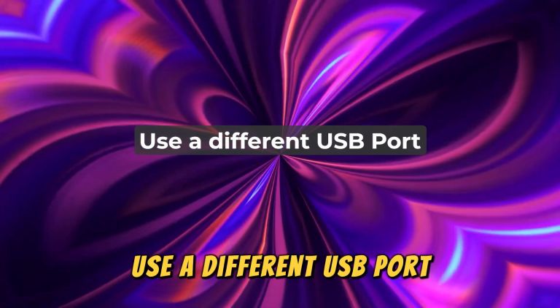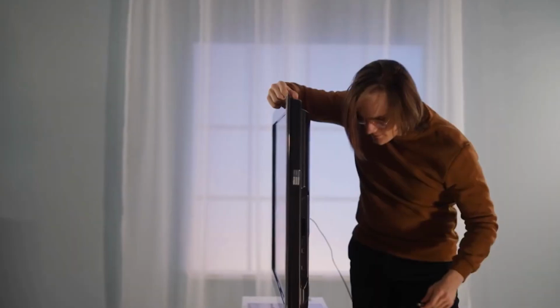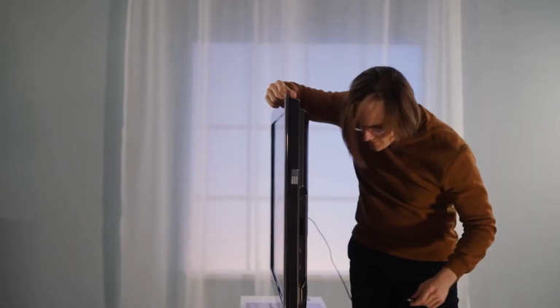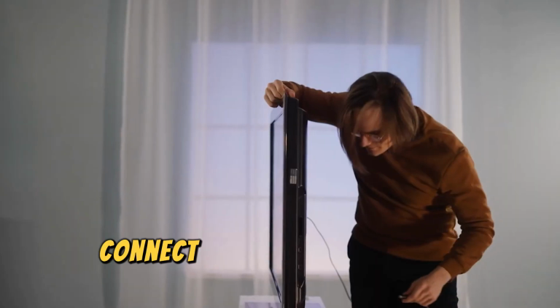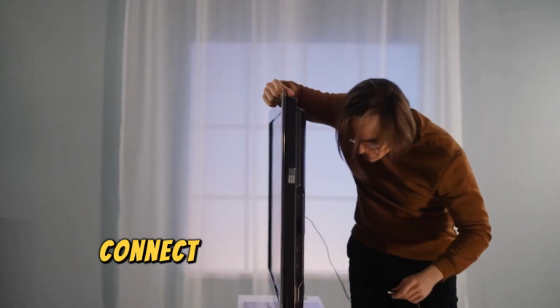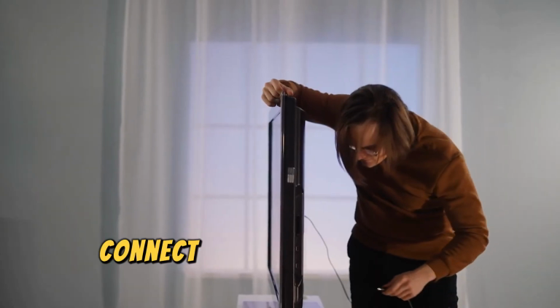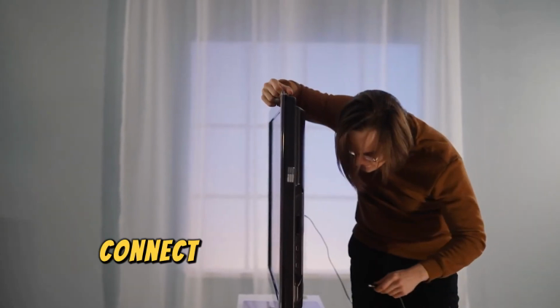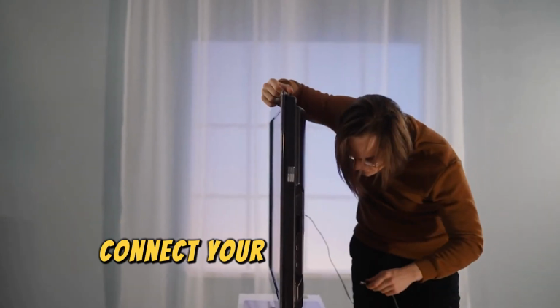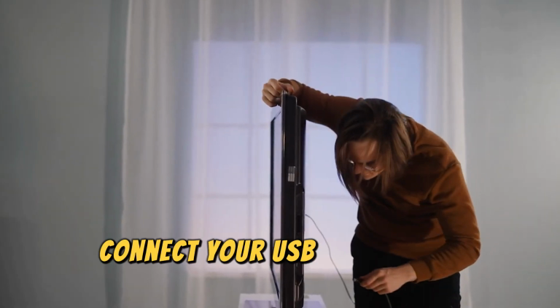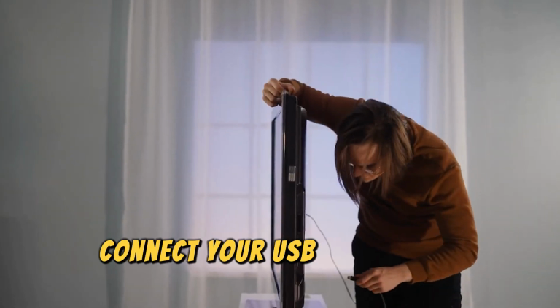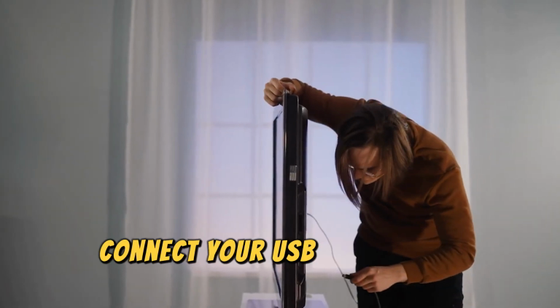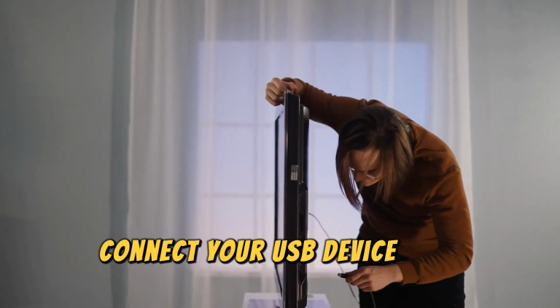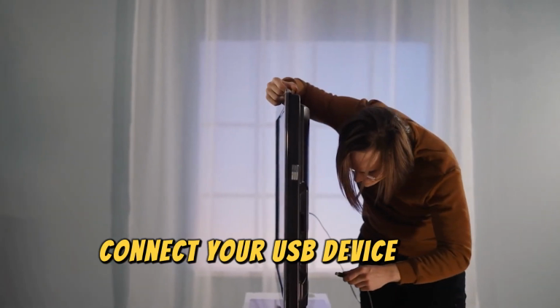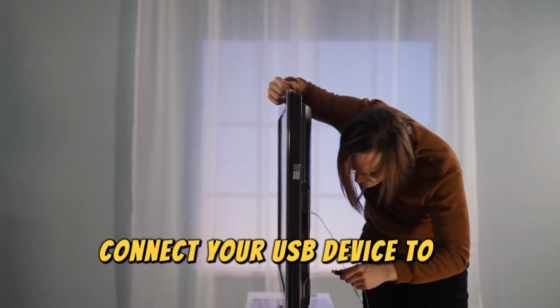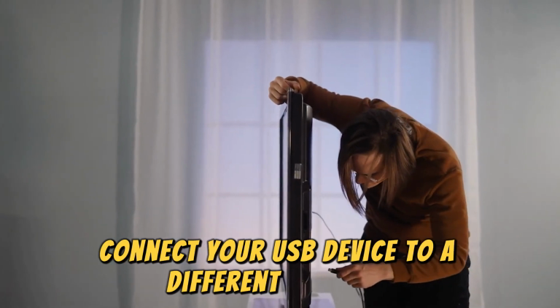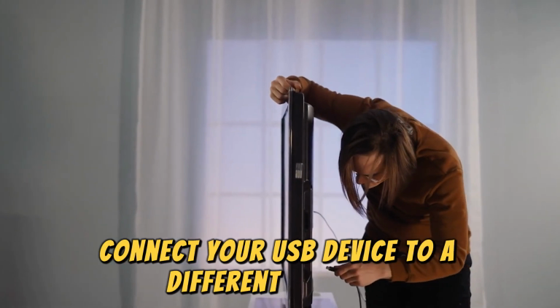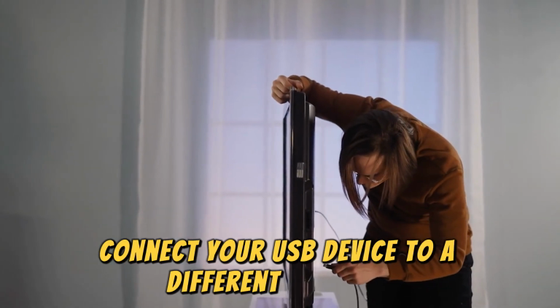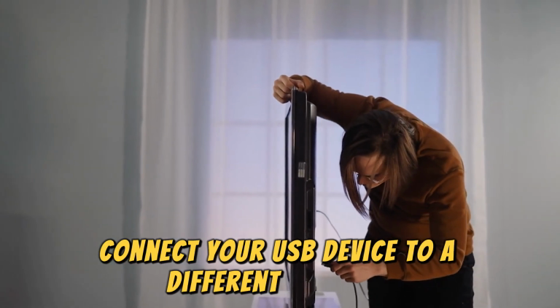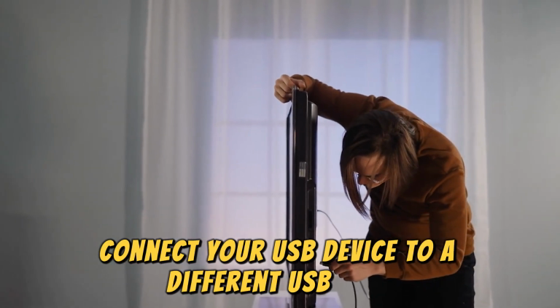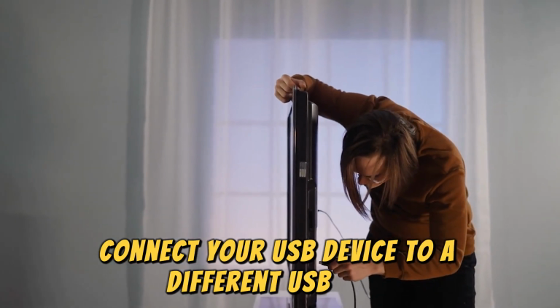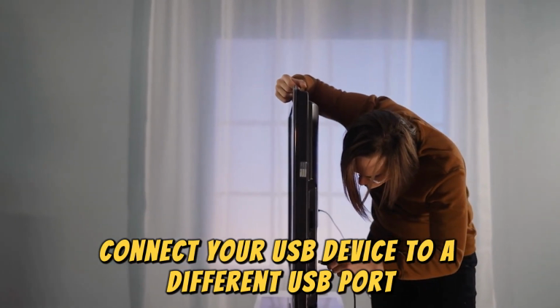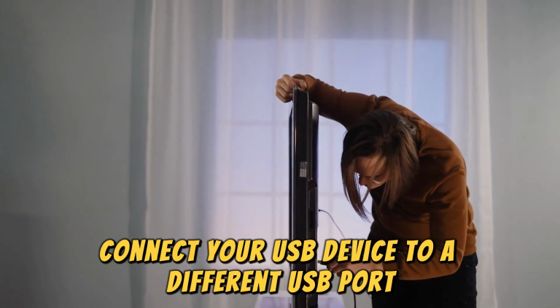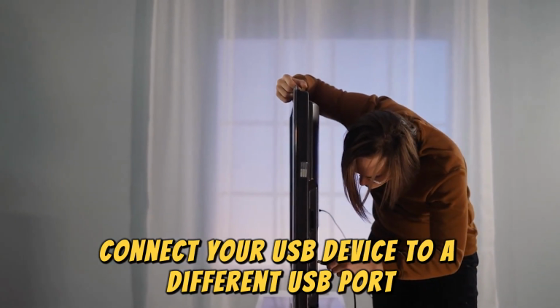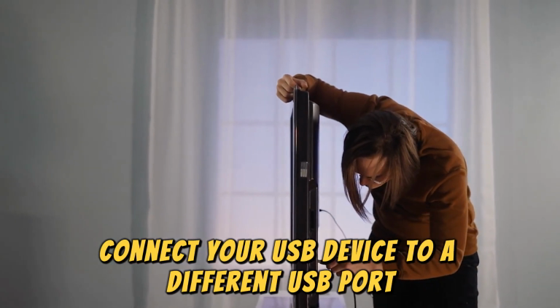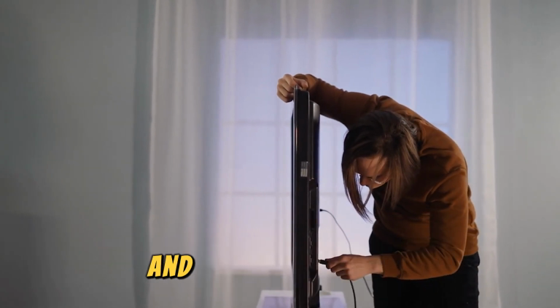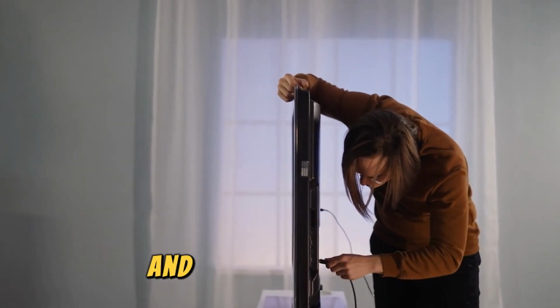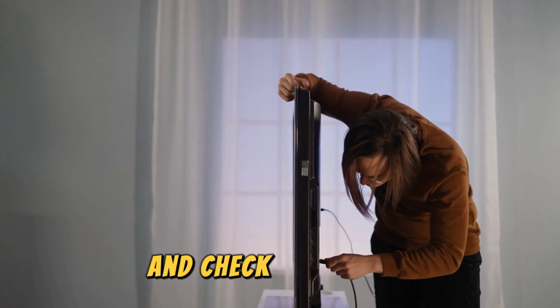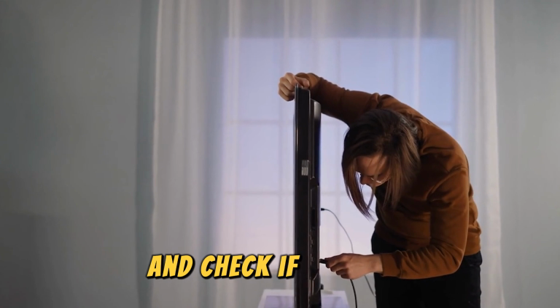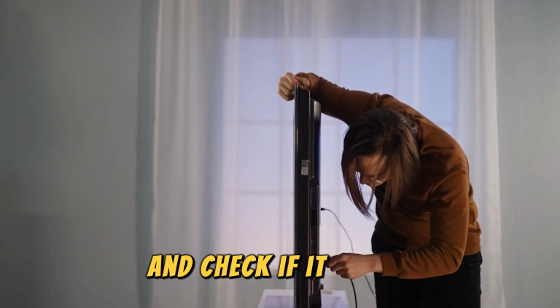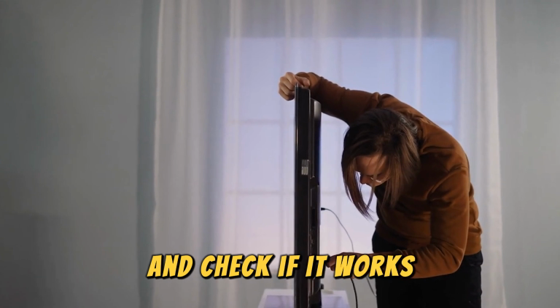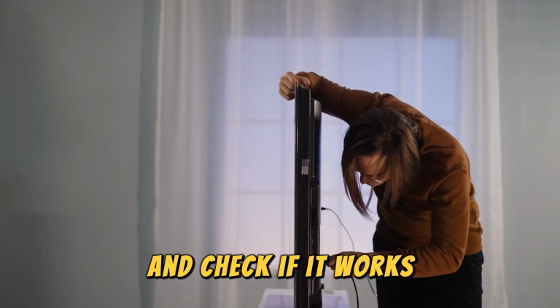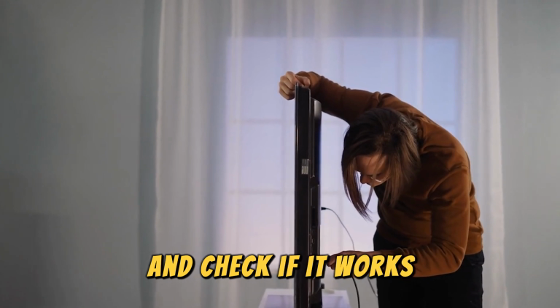Use a different USB port. Connect your USB device to a different USB port and check if it works.